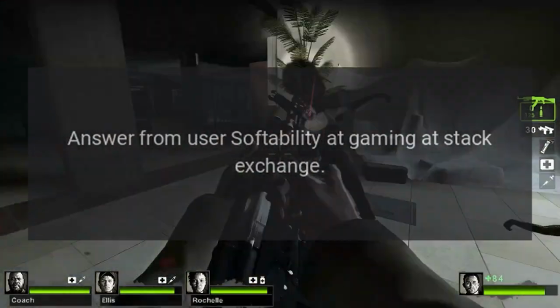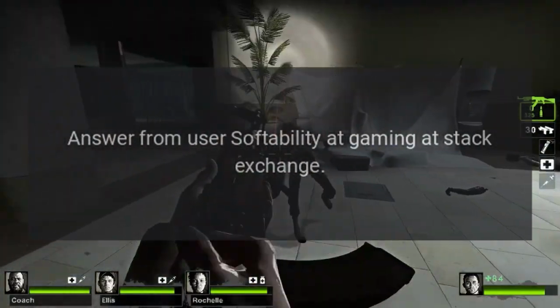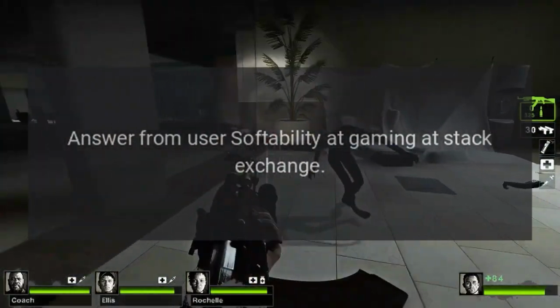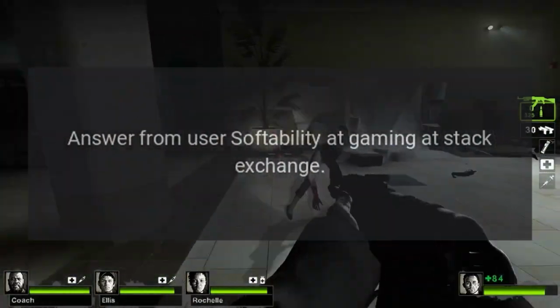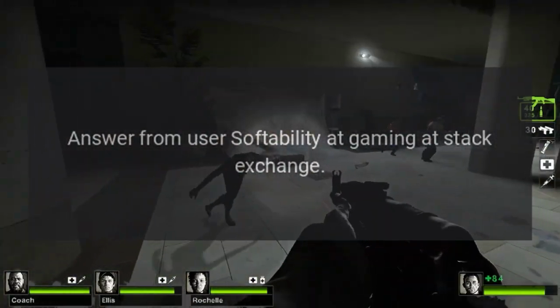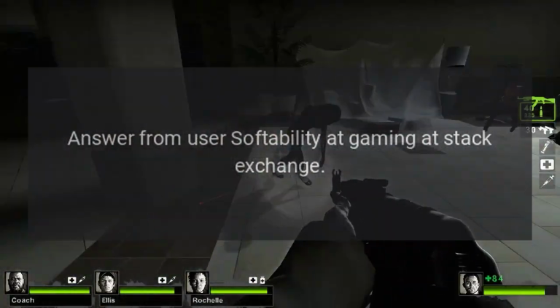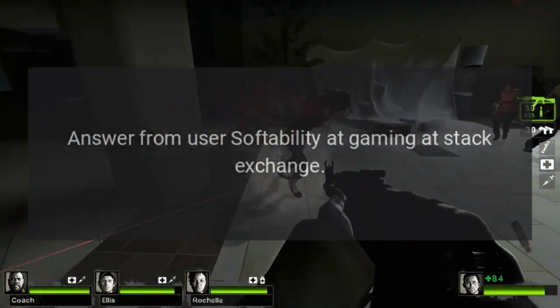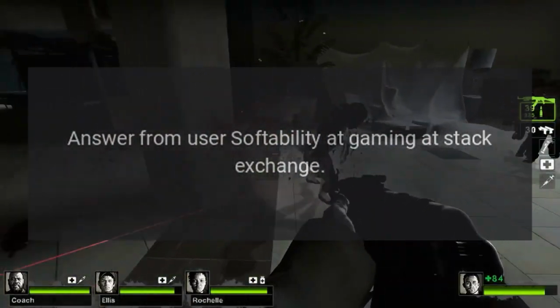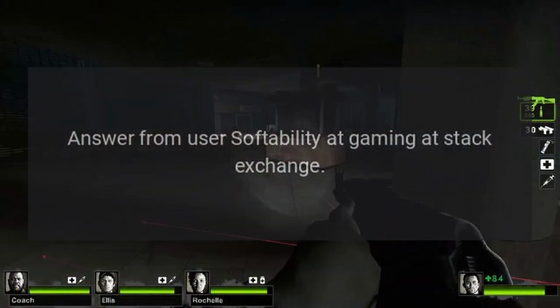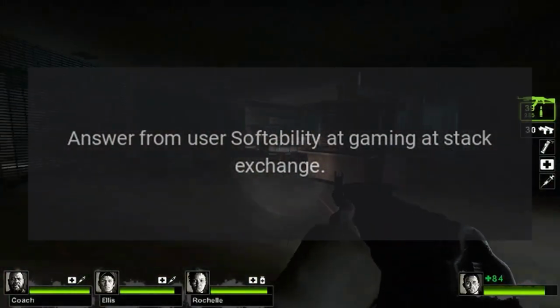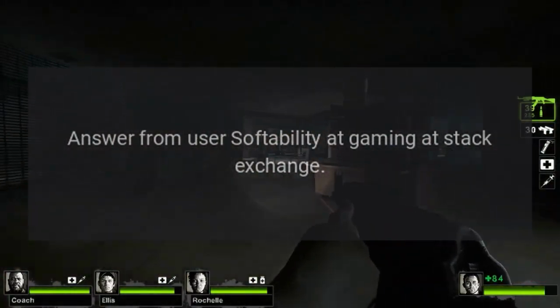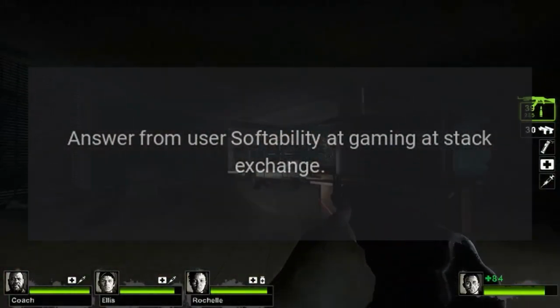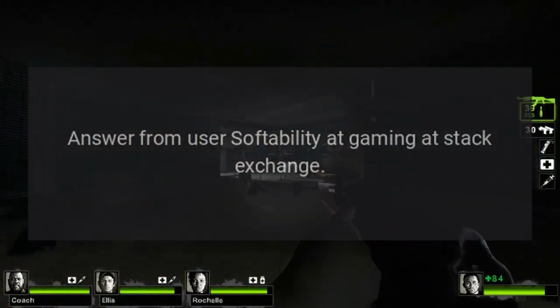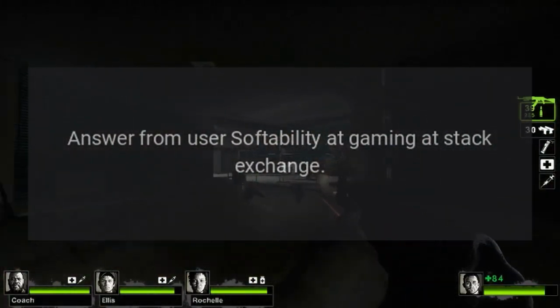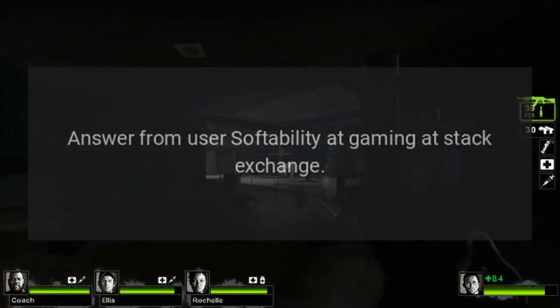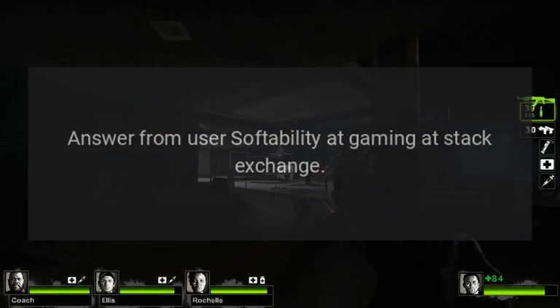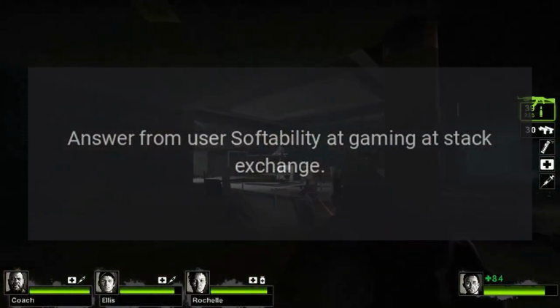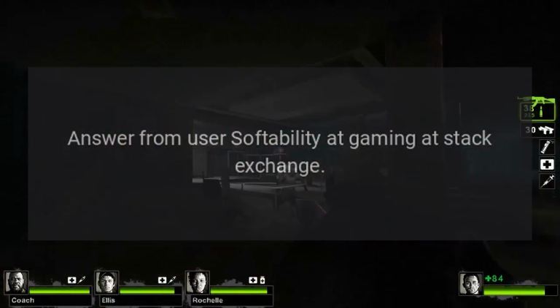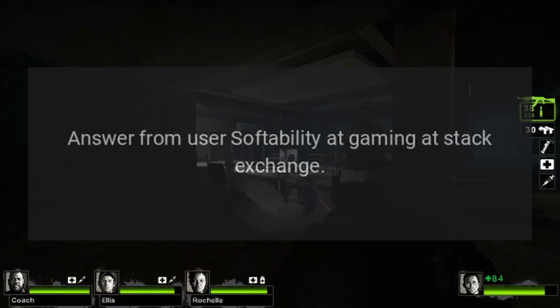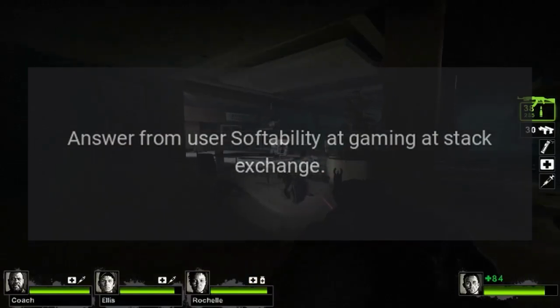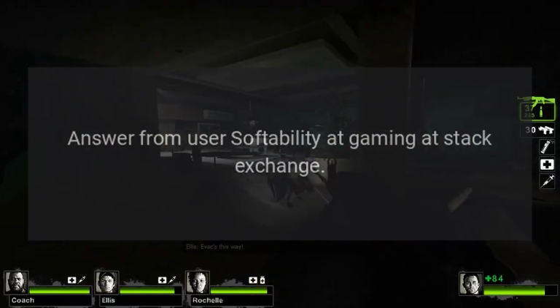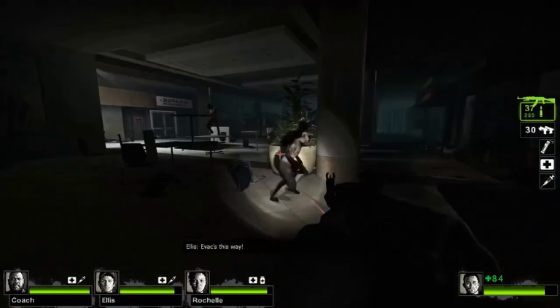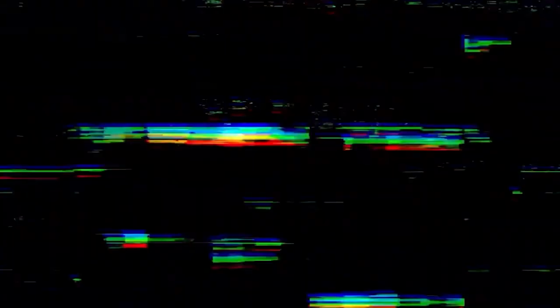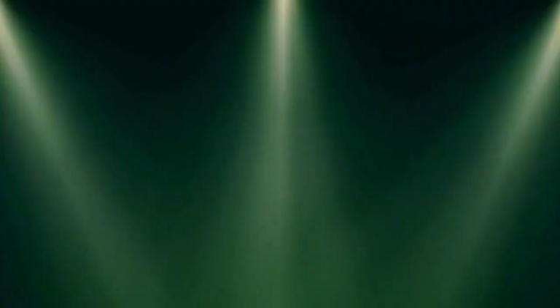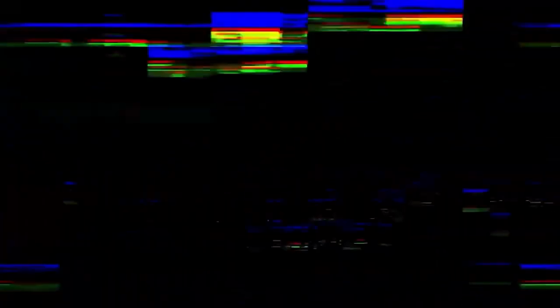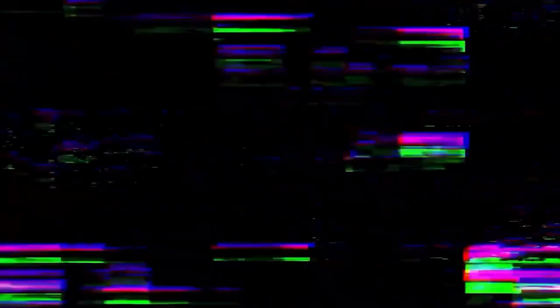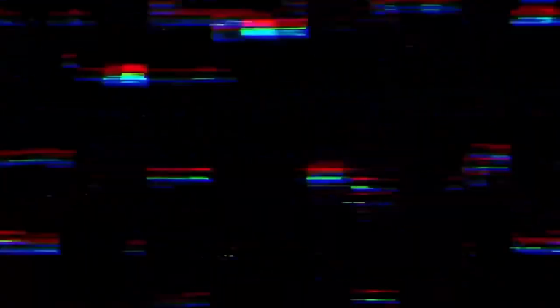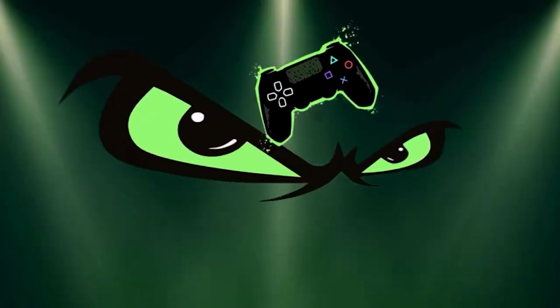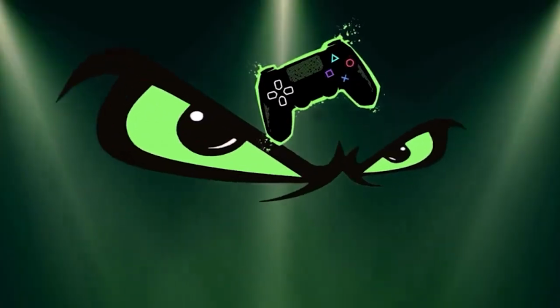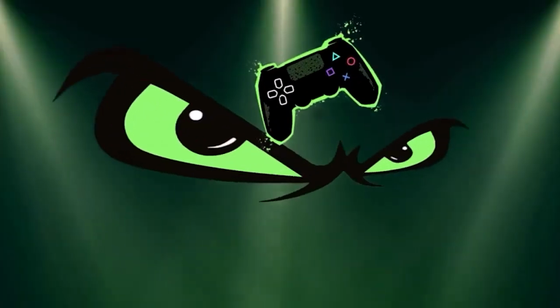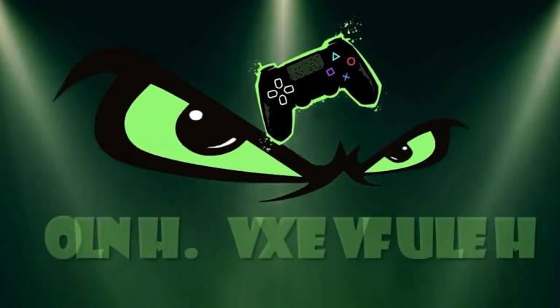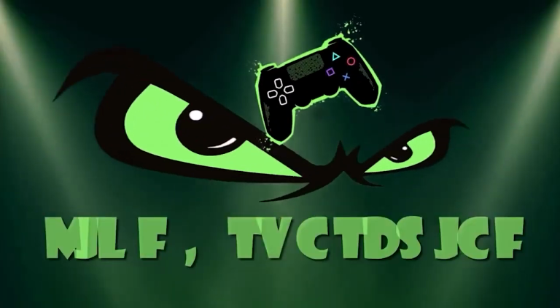Answer from user Soft Ability at Gaming Stack Exchange.